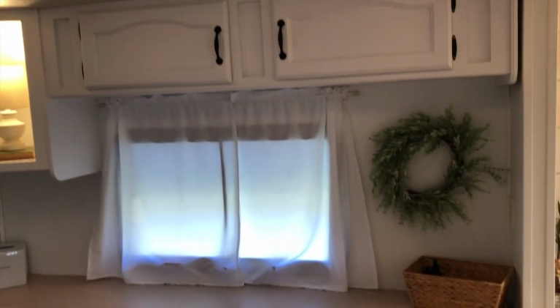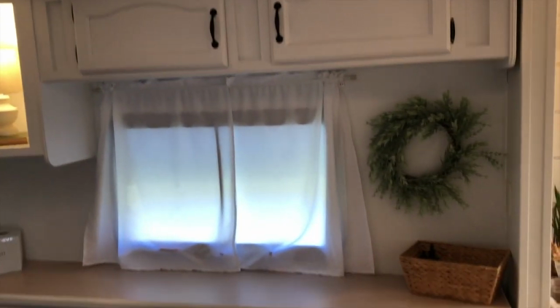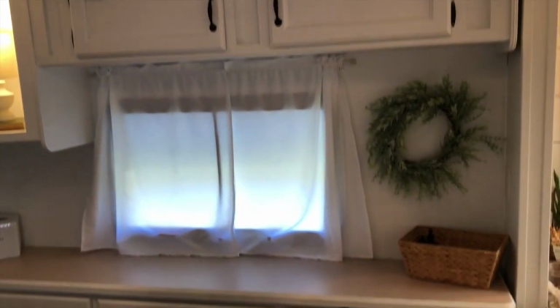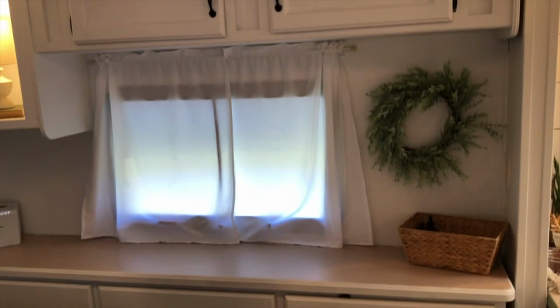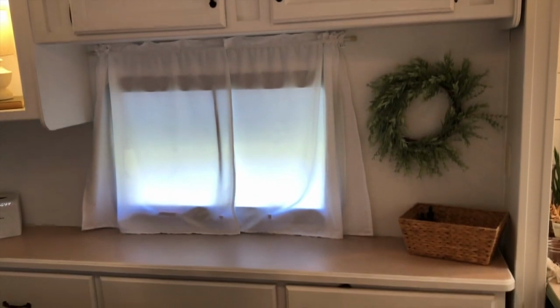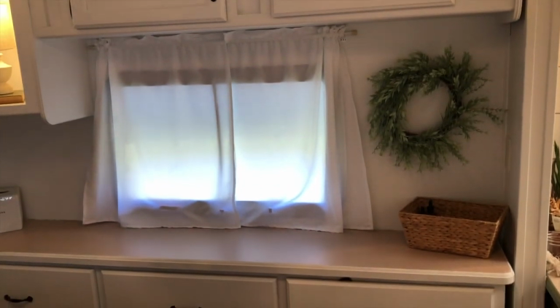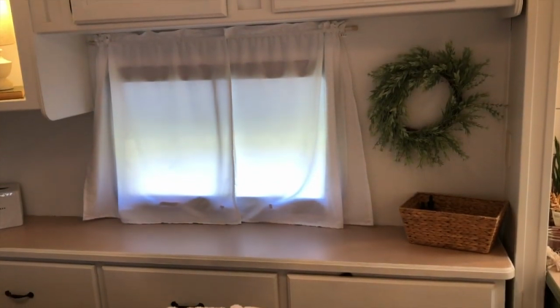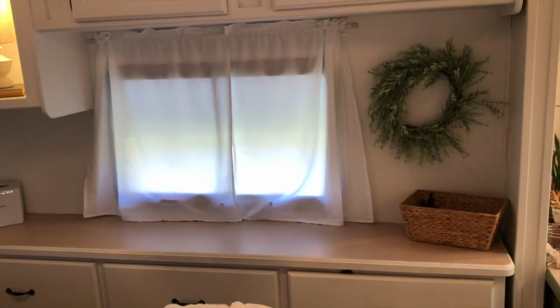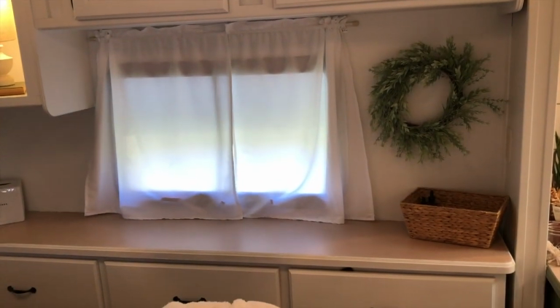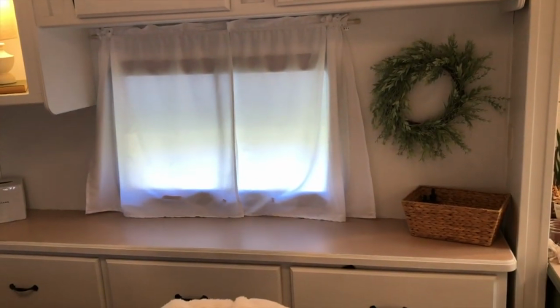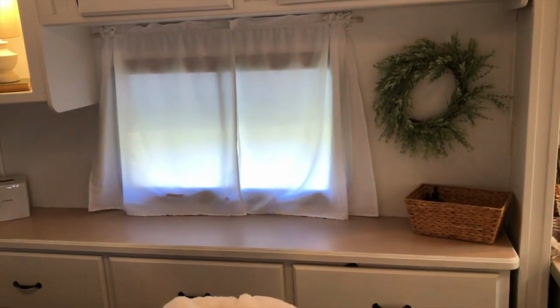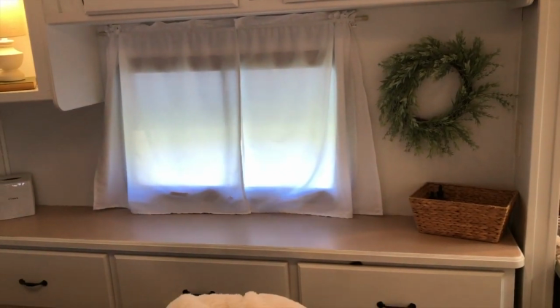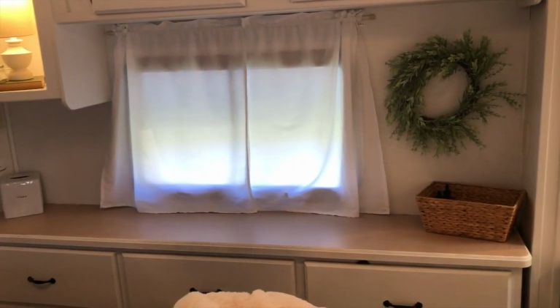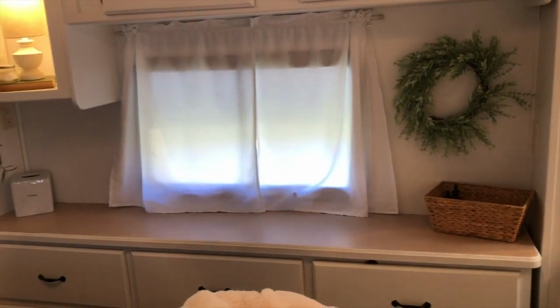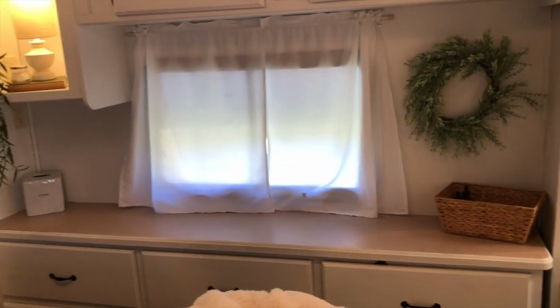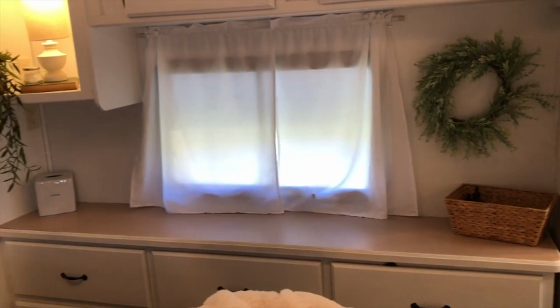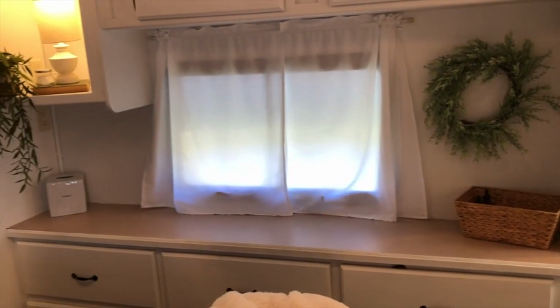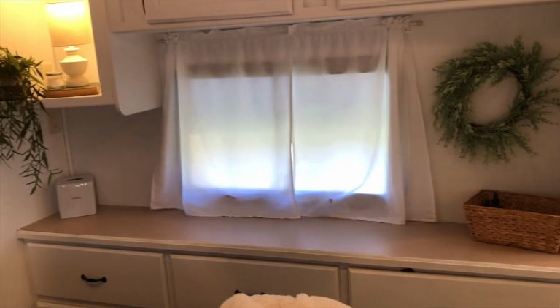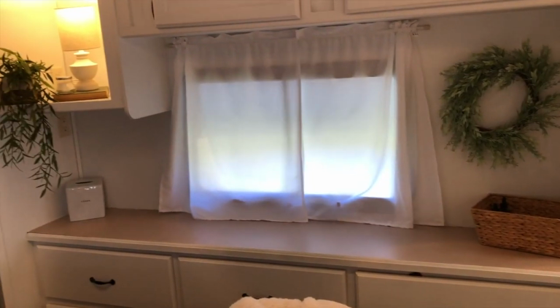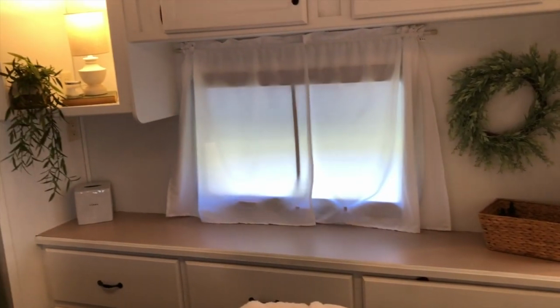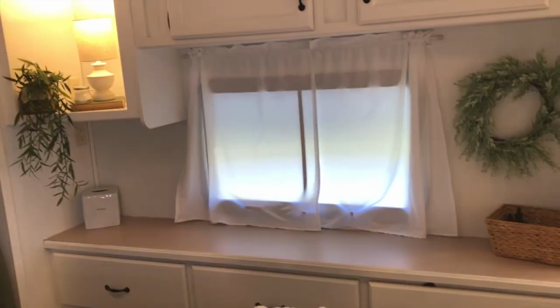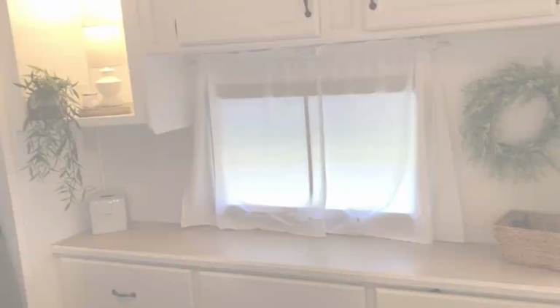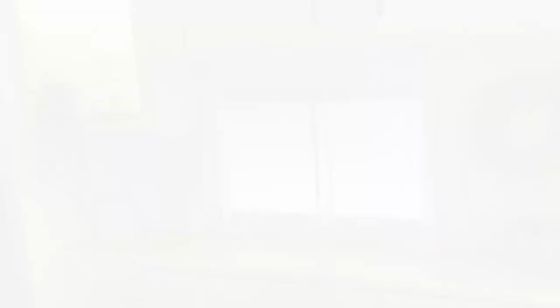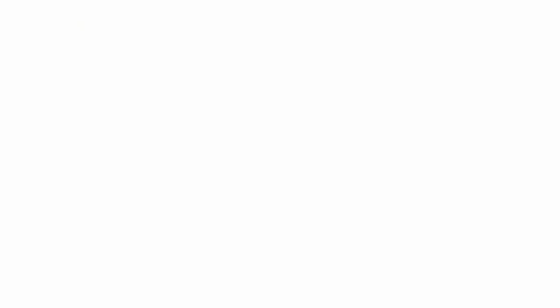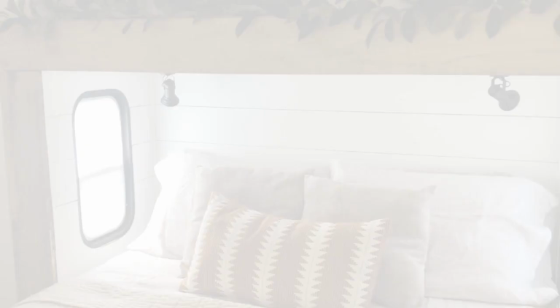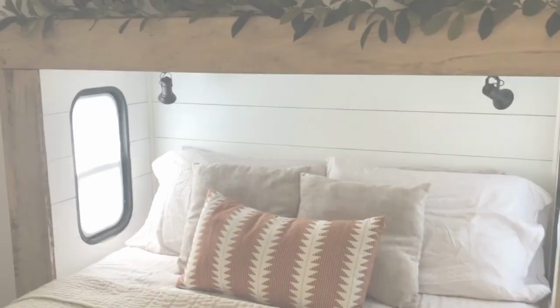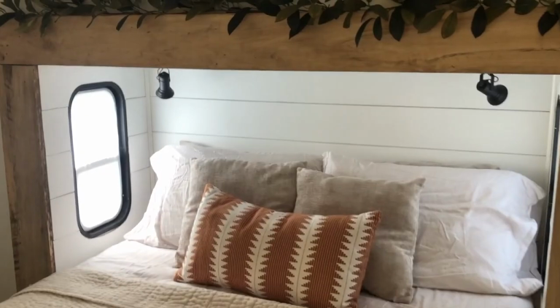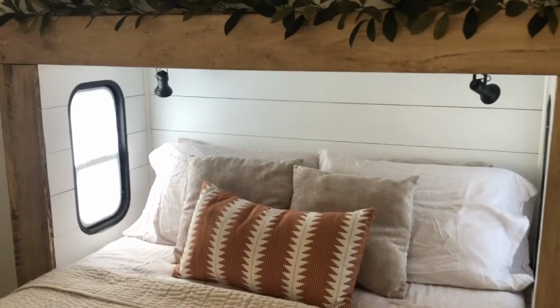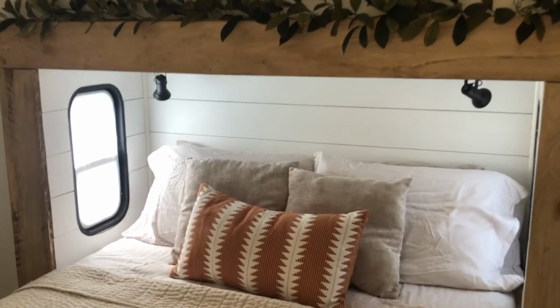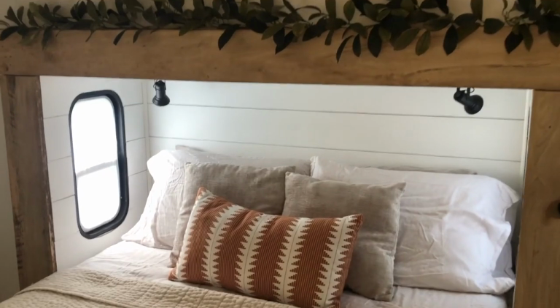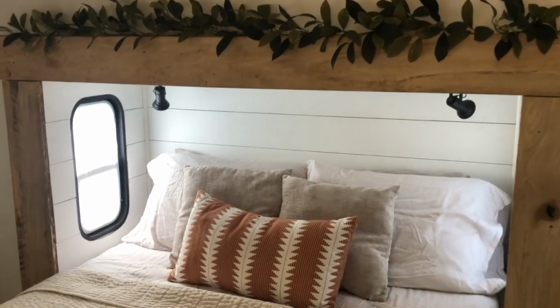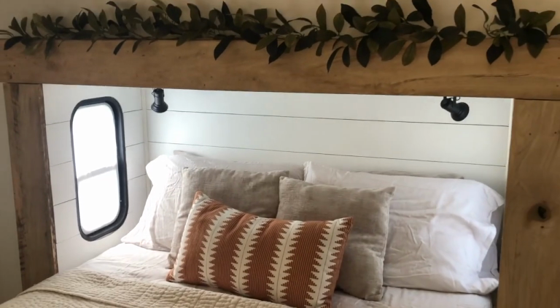And there you have it. It's now a fresh, inviting room.